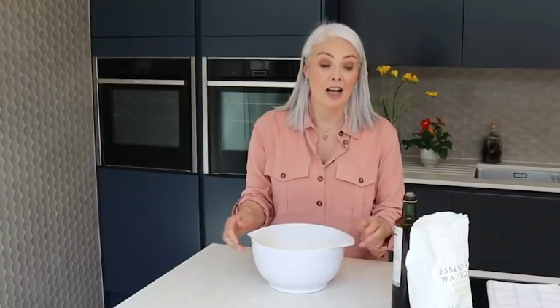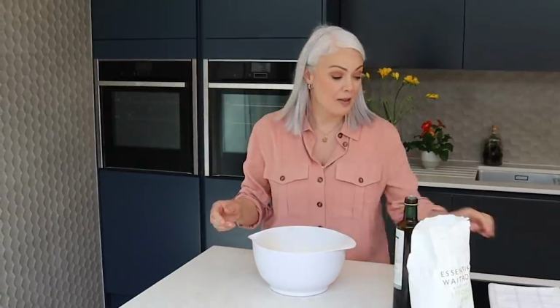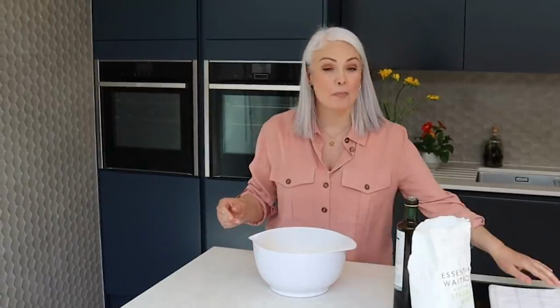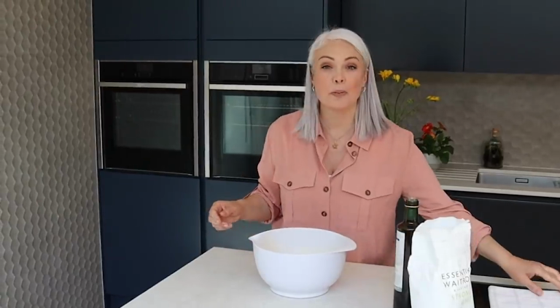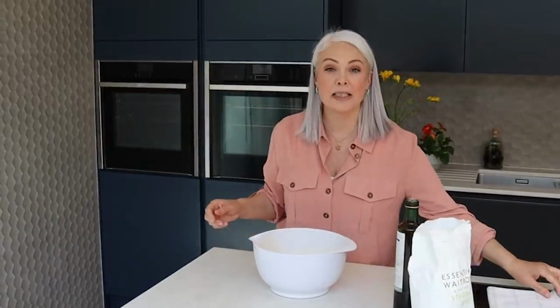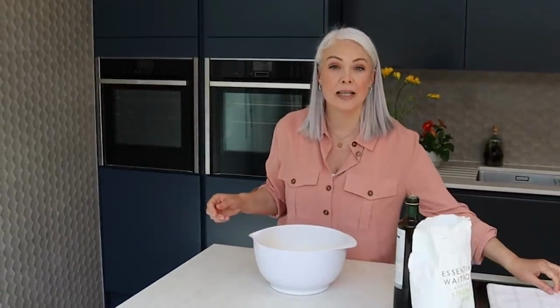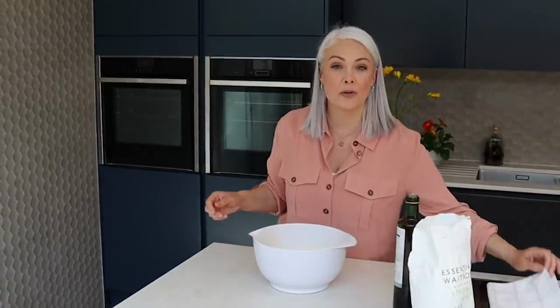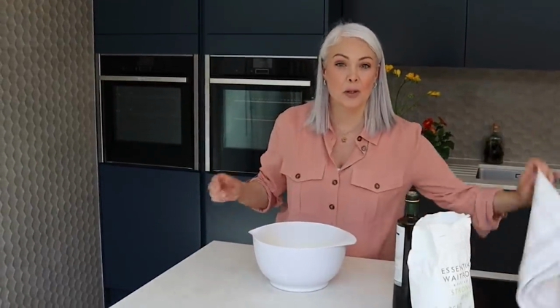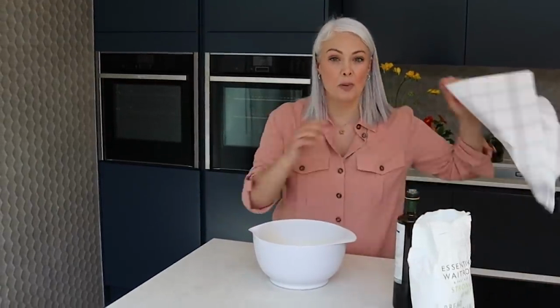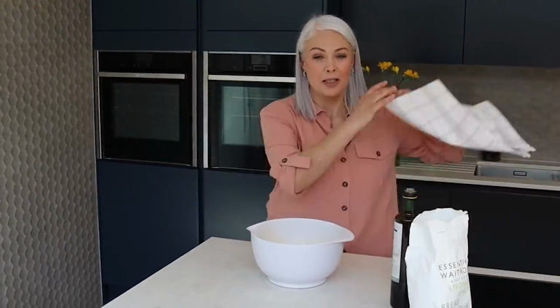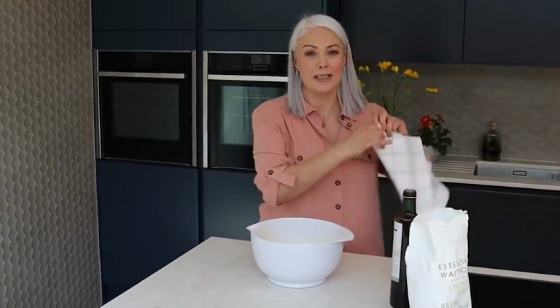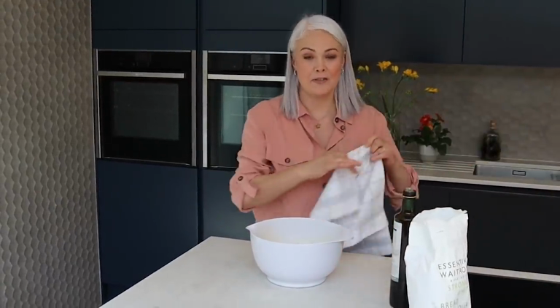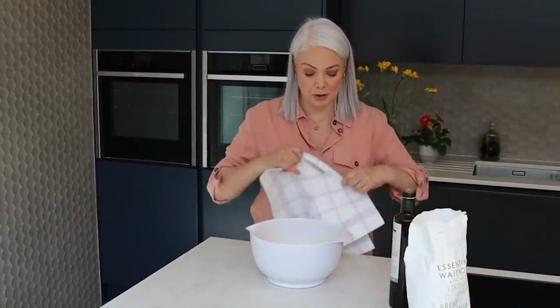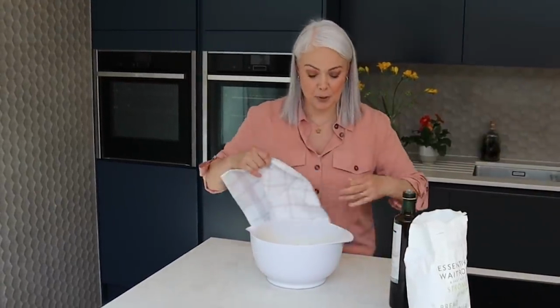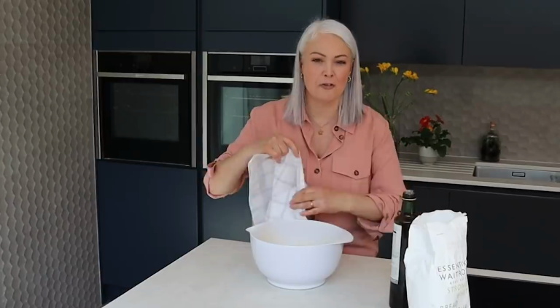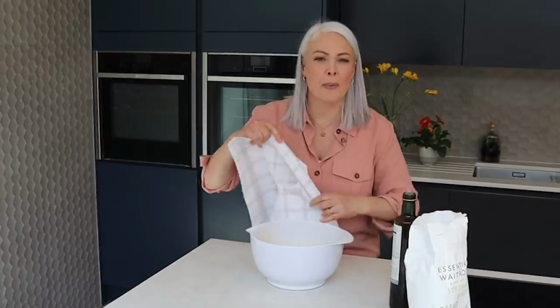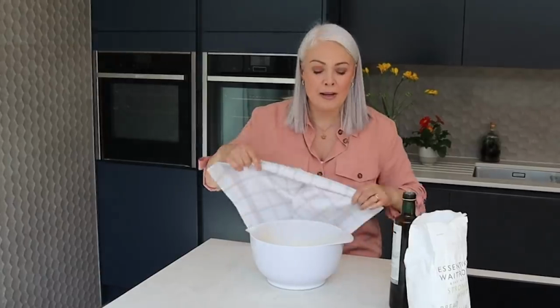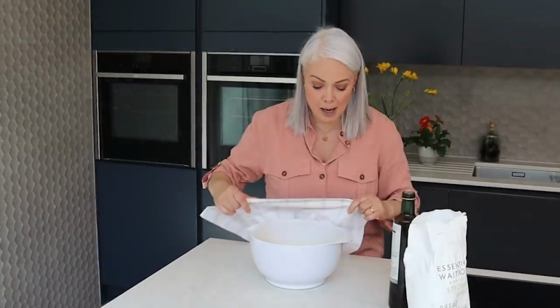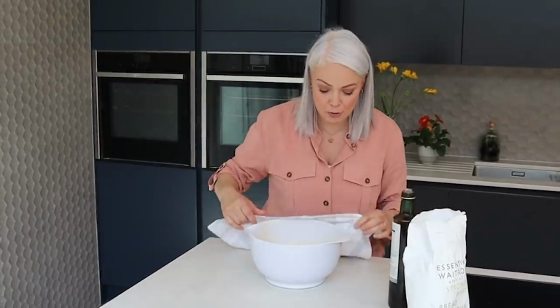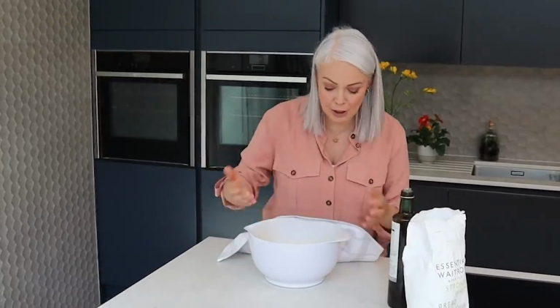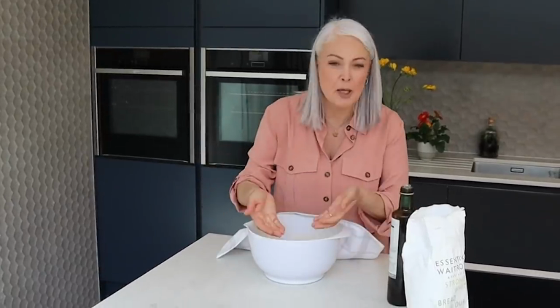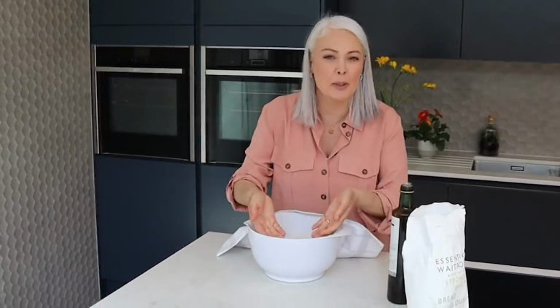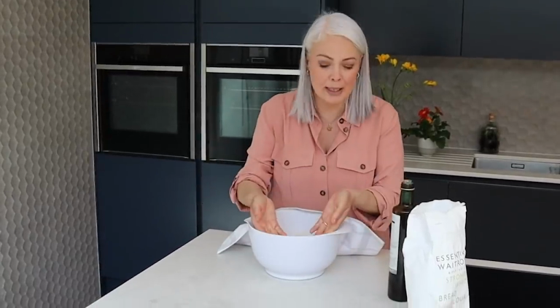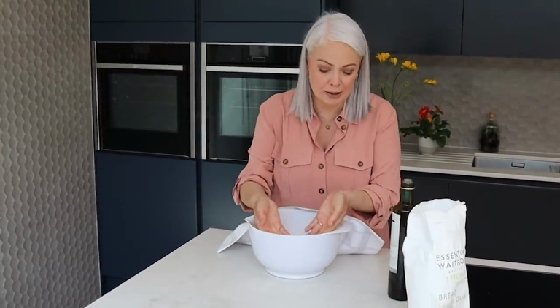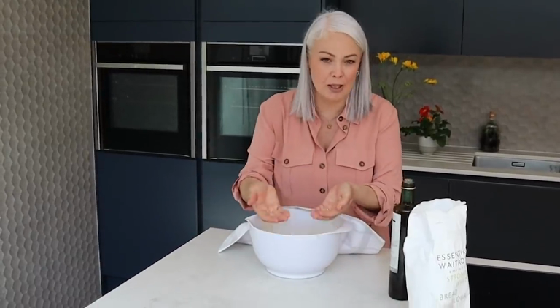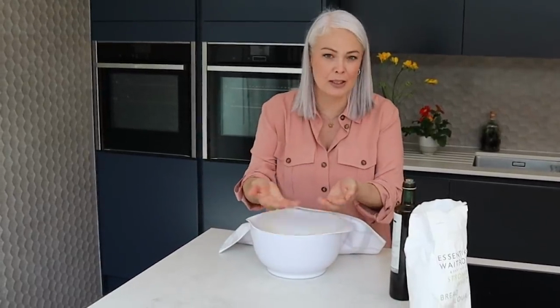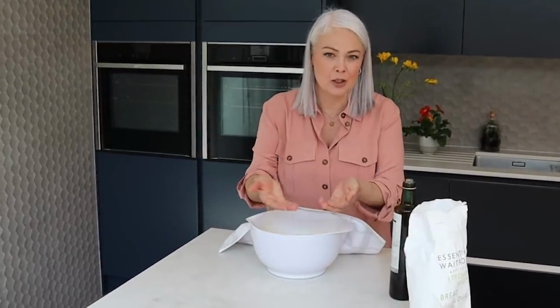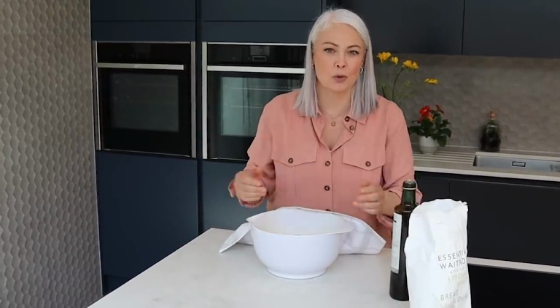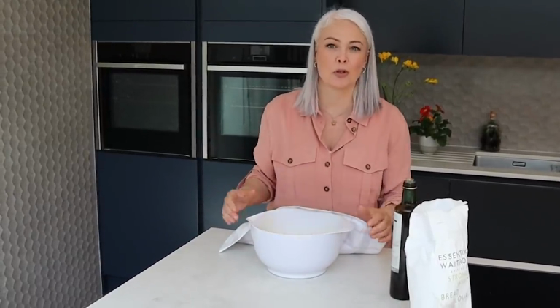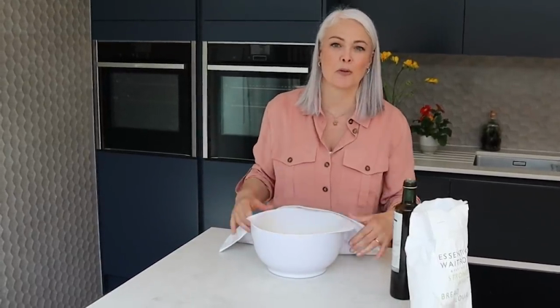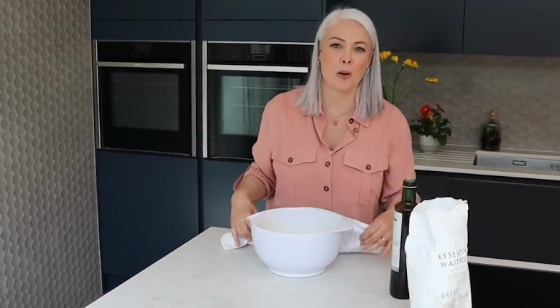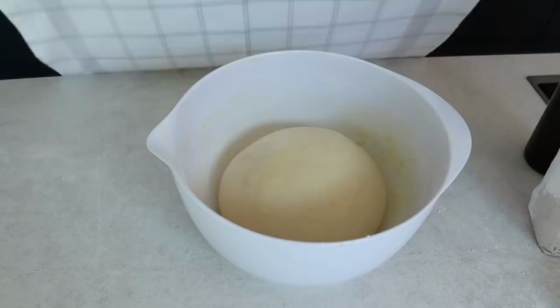Then pop a tea towel on the top and leave it to proof for about an hour or so. We'd like it to rise towards the top of the bowl.